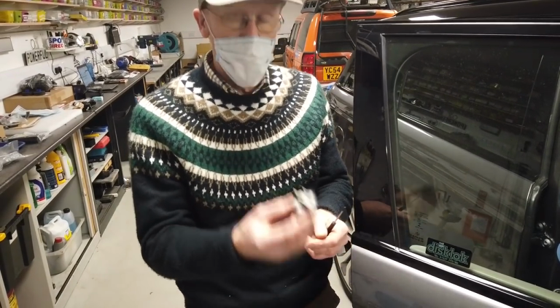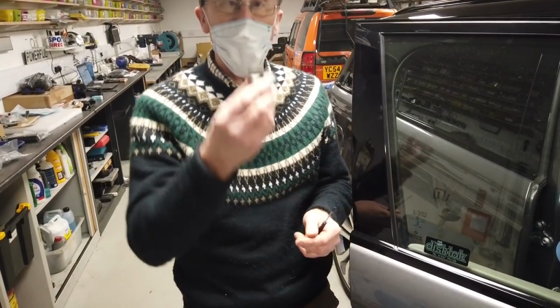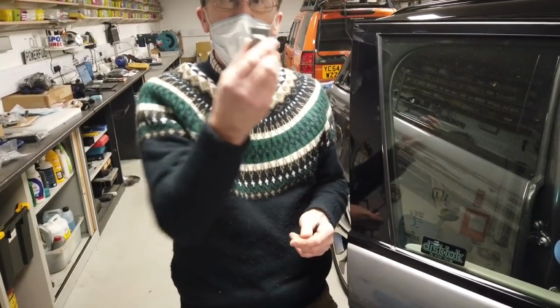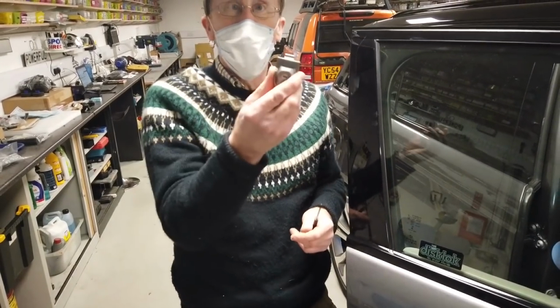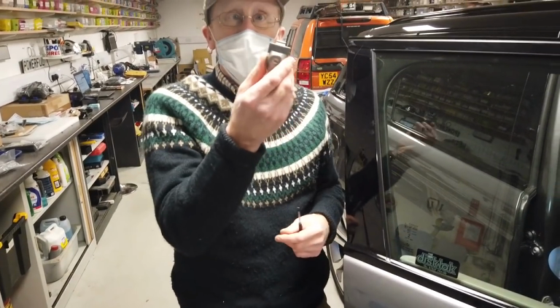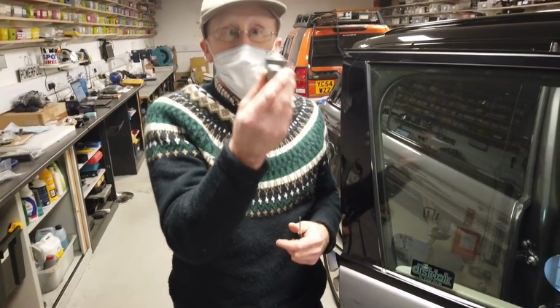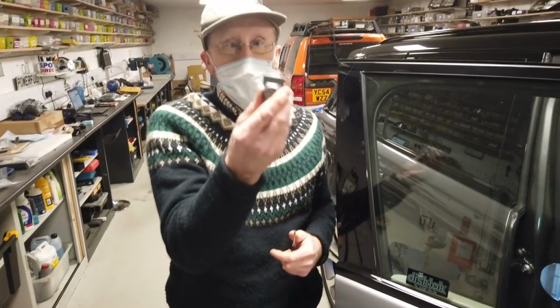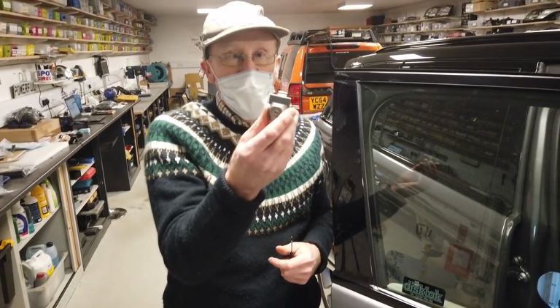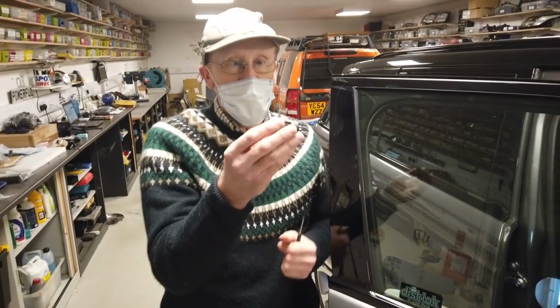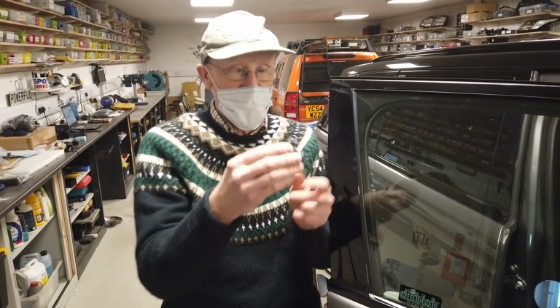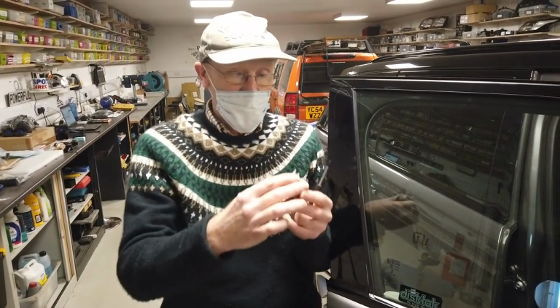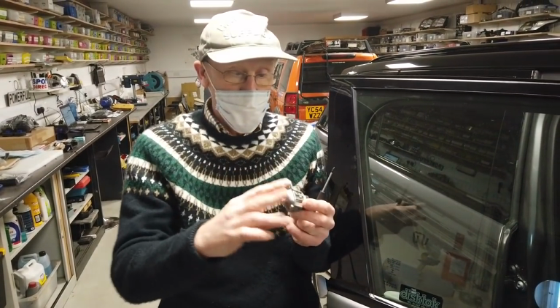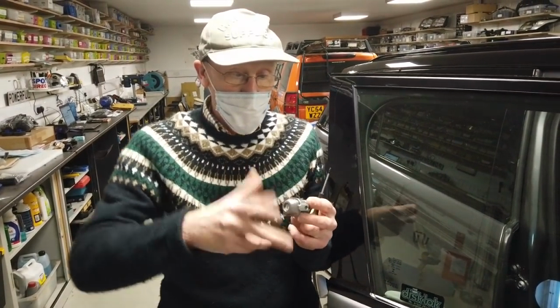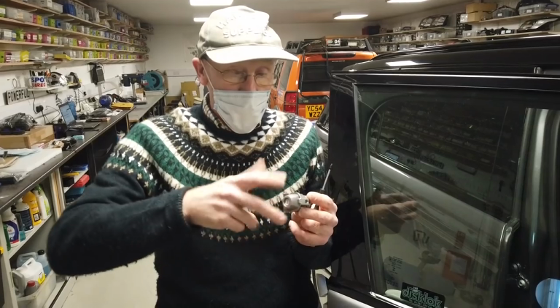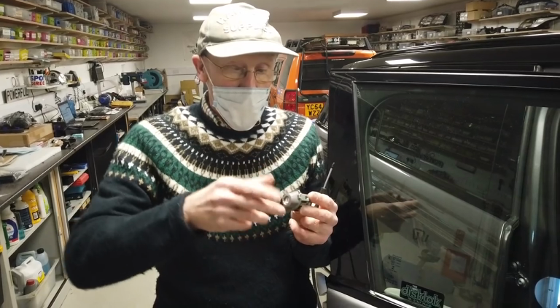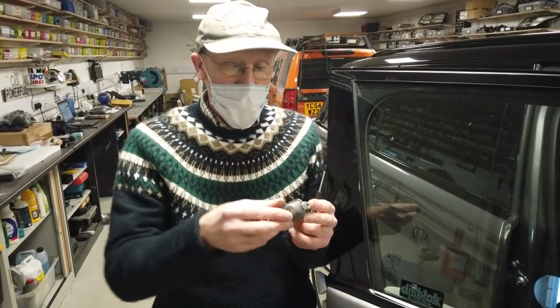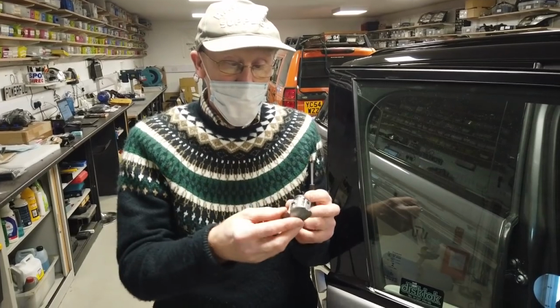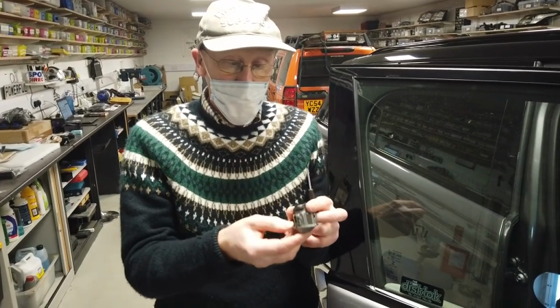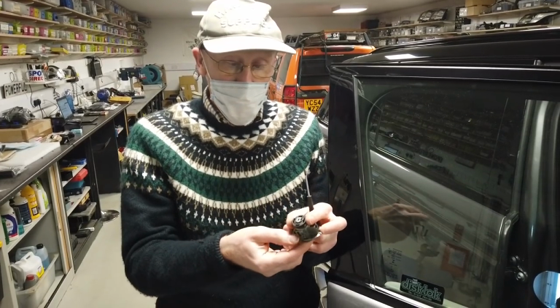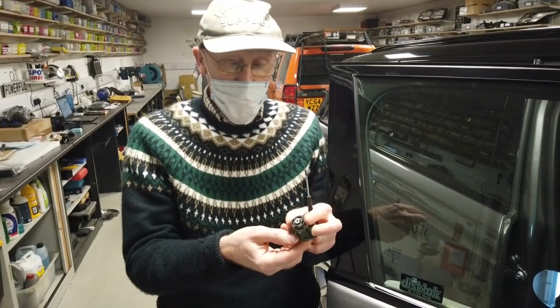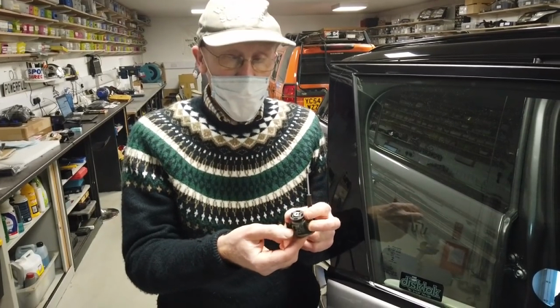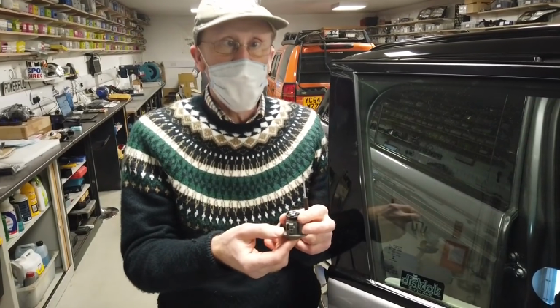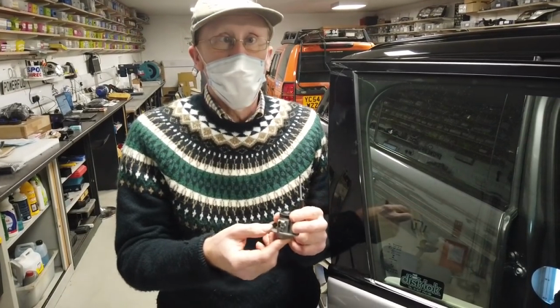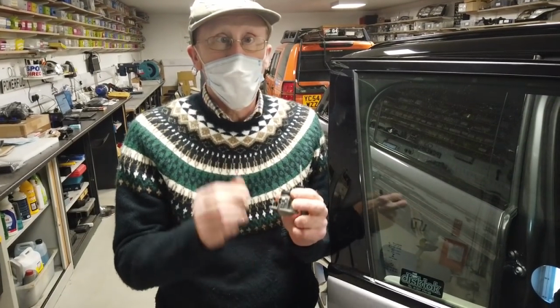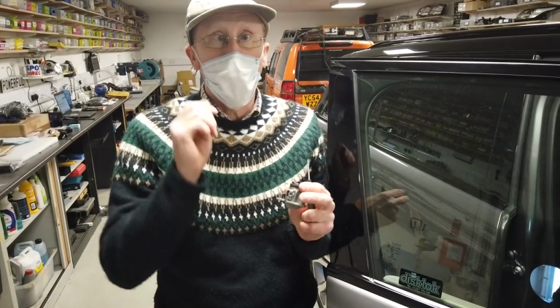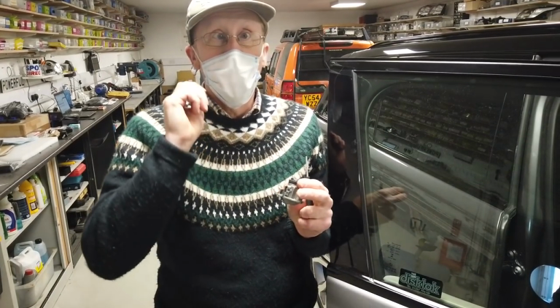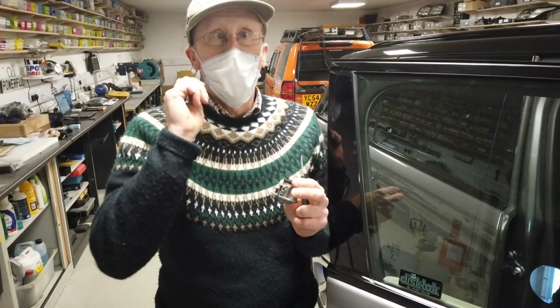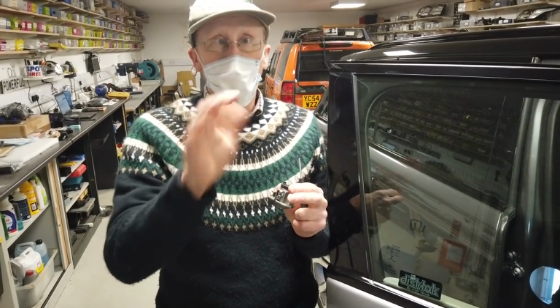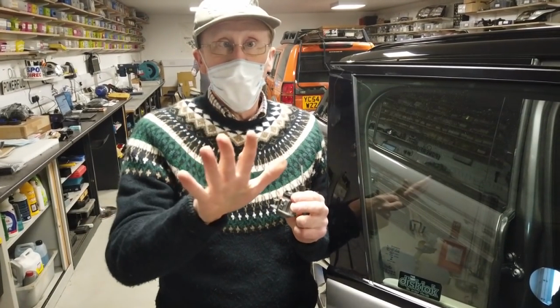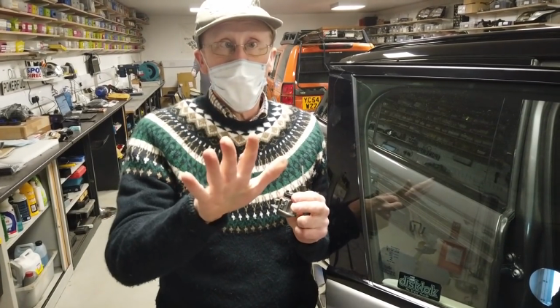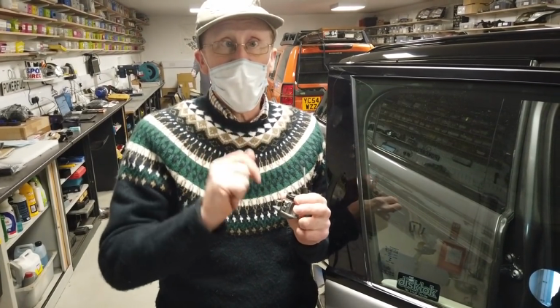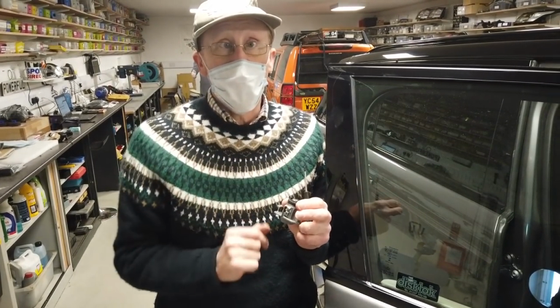You will have new keys and a new barrel that will not seize. Good luck with that.